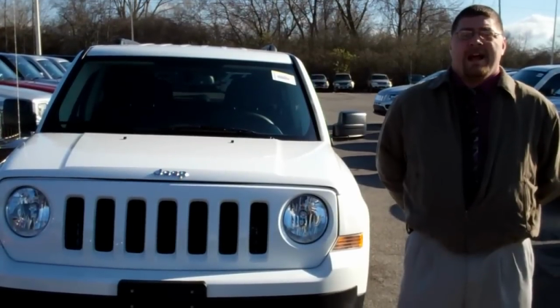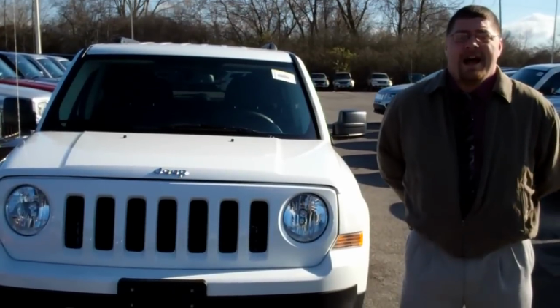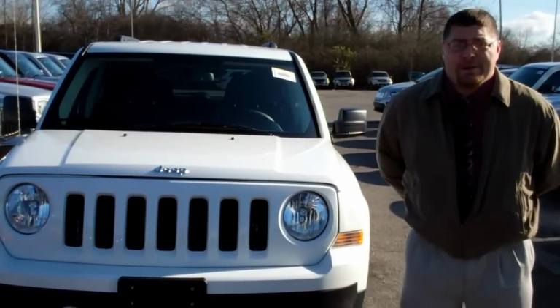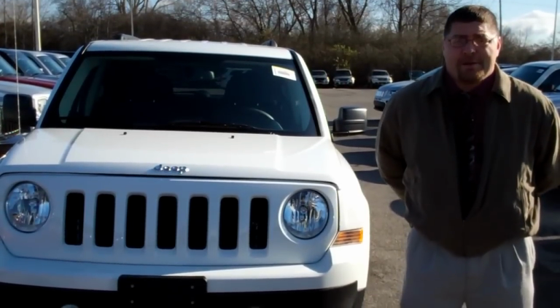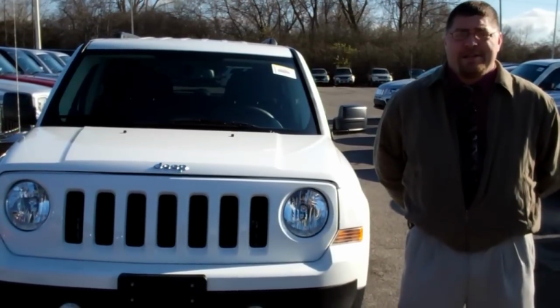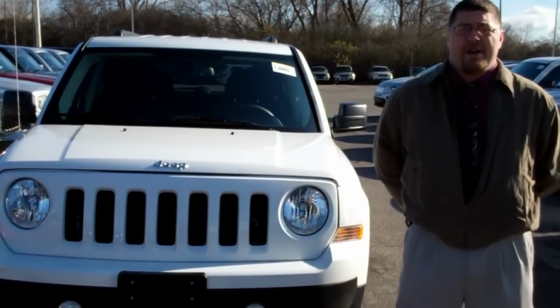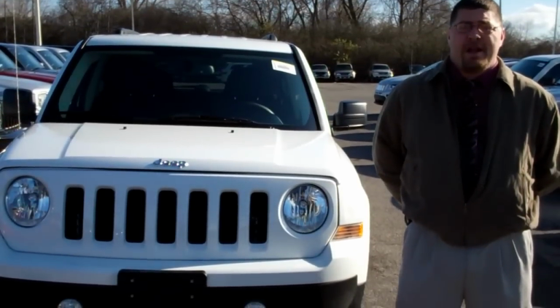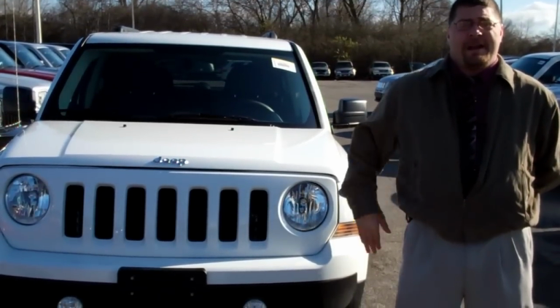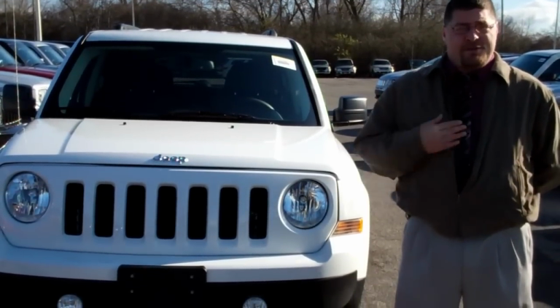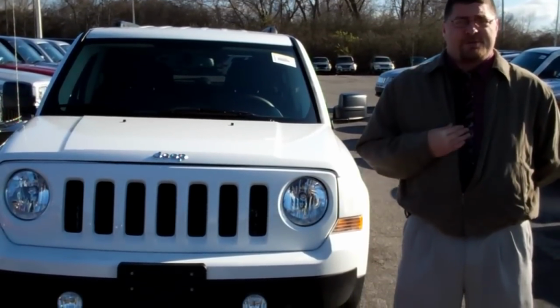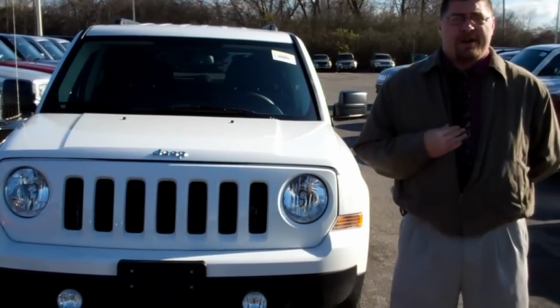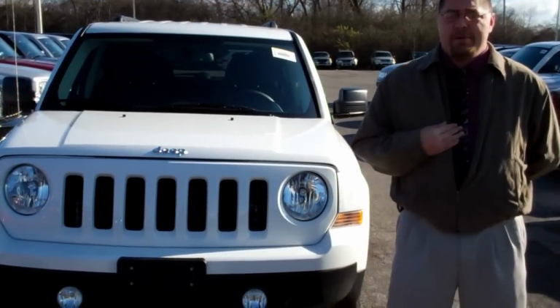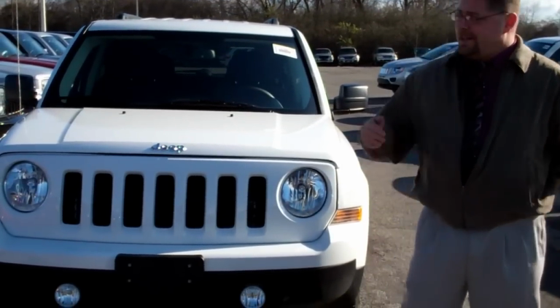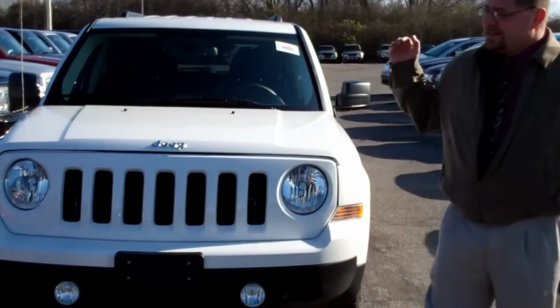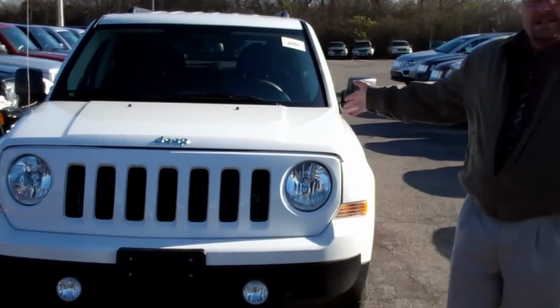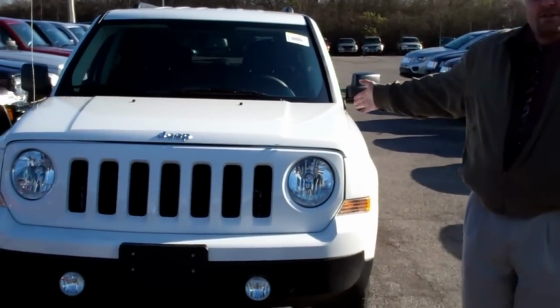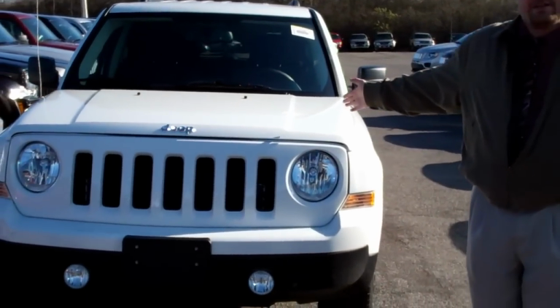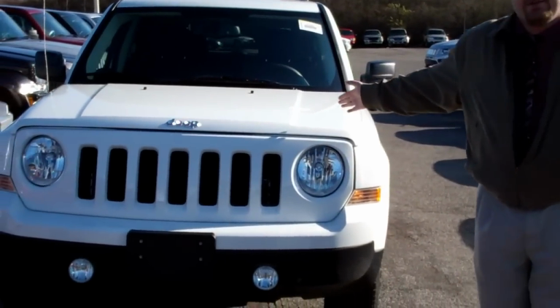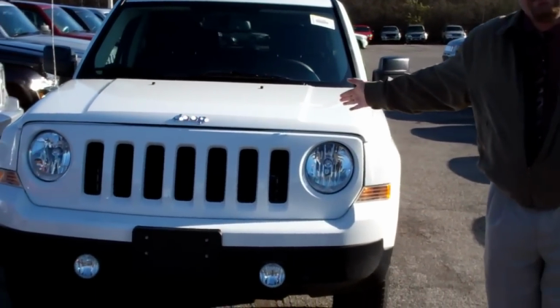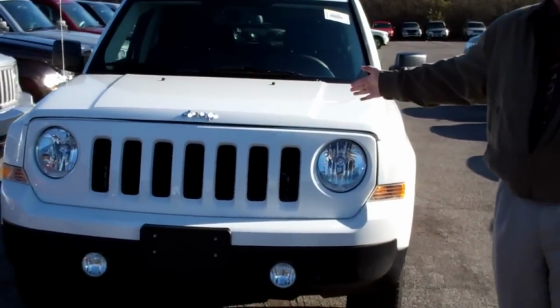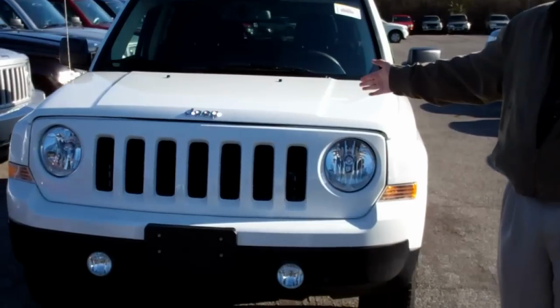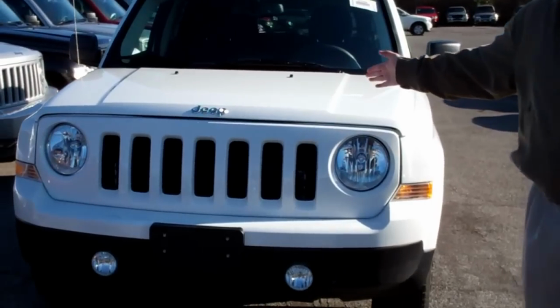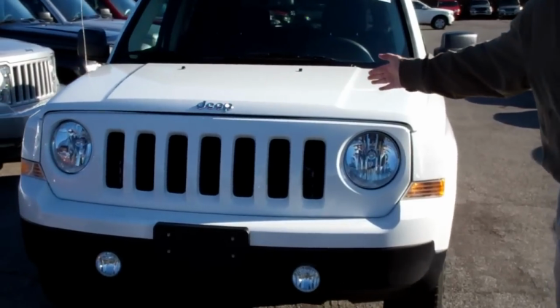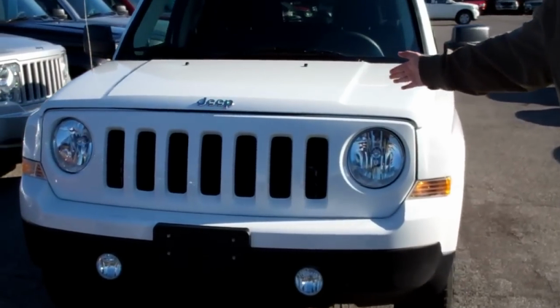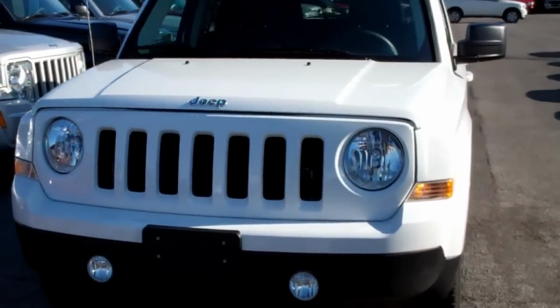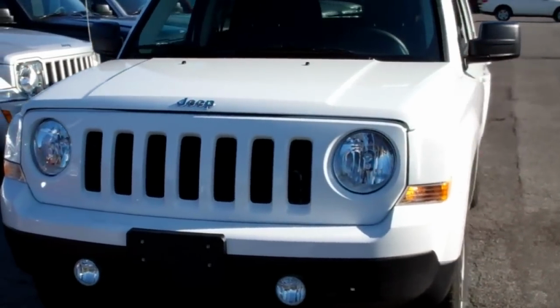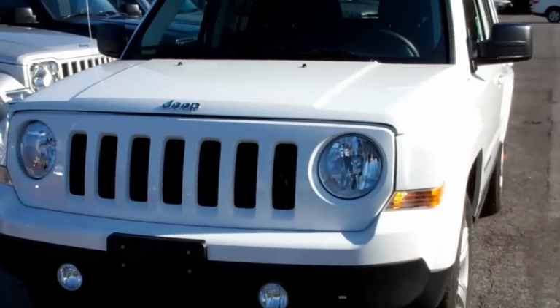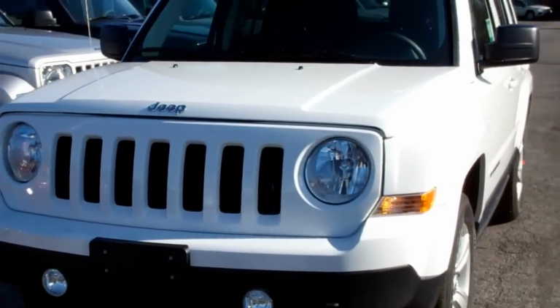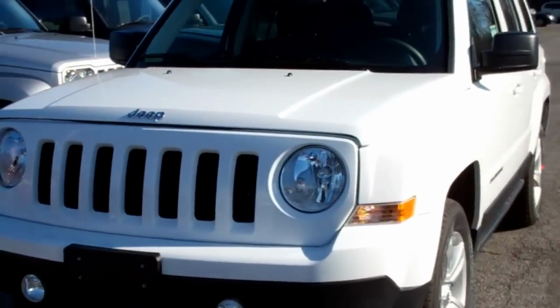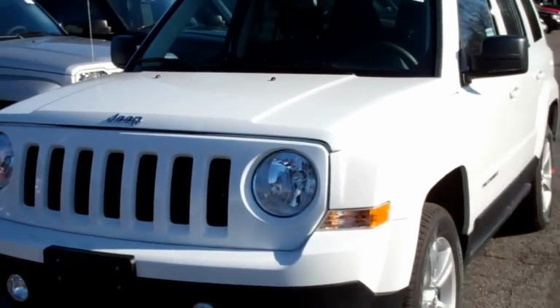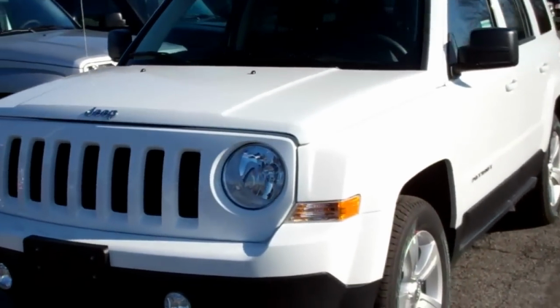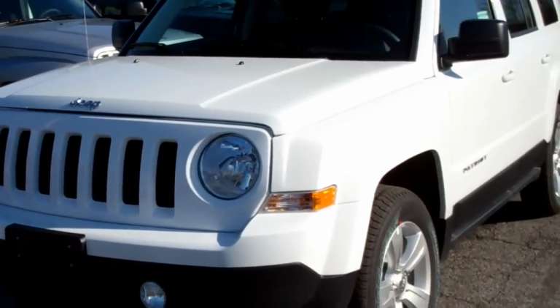Hi, welcome to the Cortese AutoBlock. My name is Joshua Ocampo and this is a 2012 Jeep Patriot. Let me tell you a little bit about this thing.